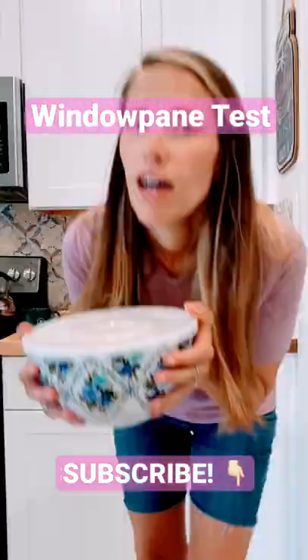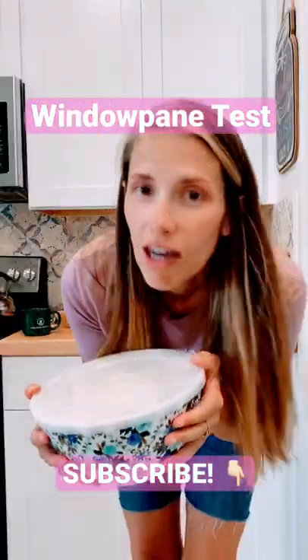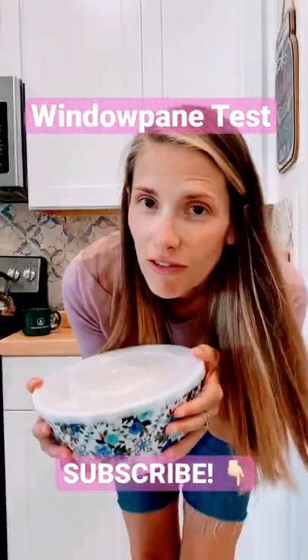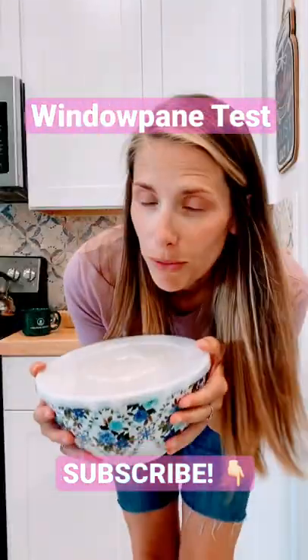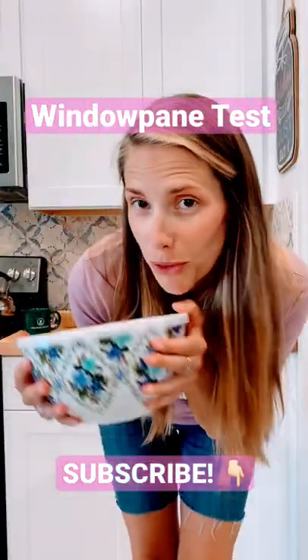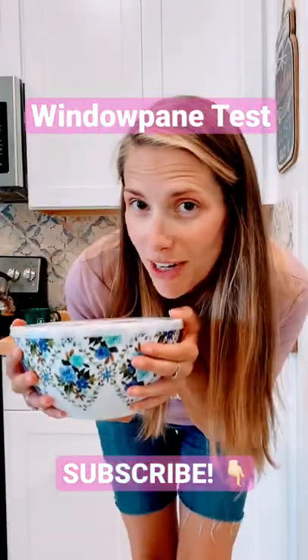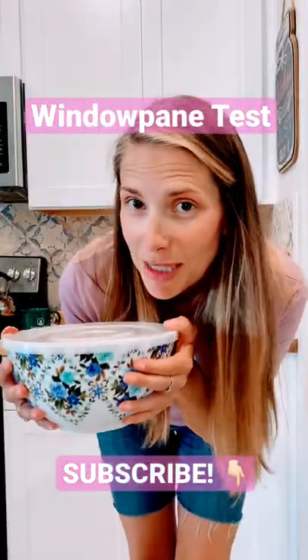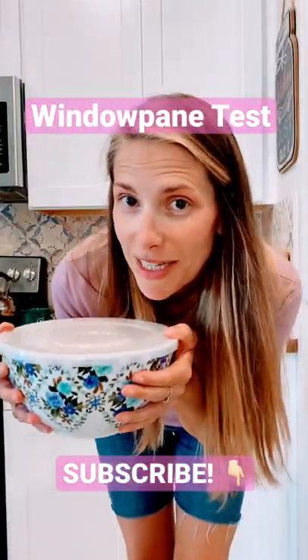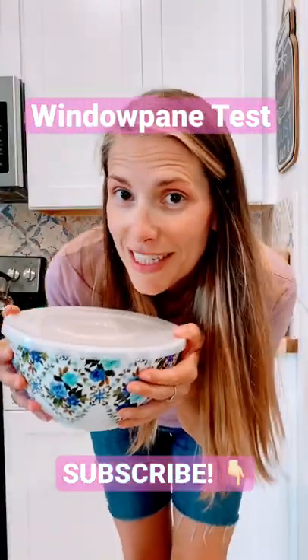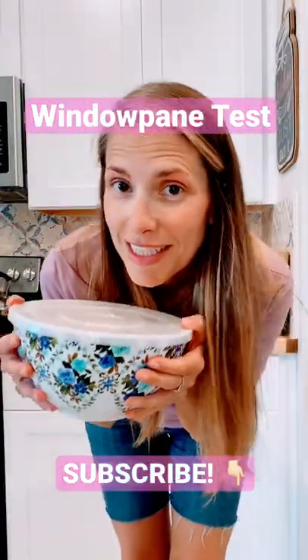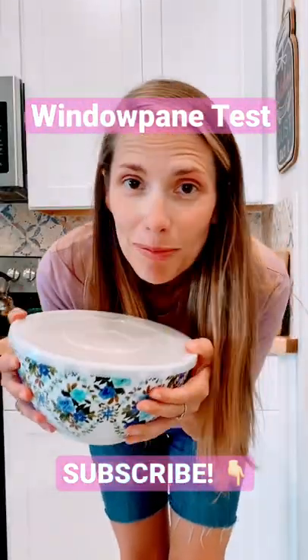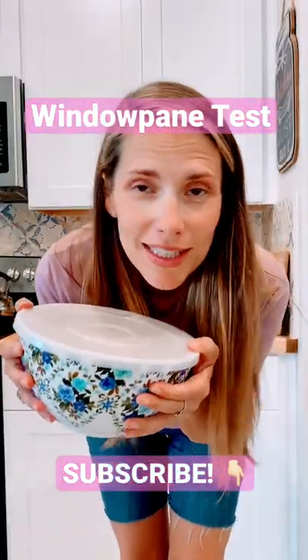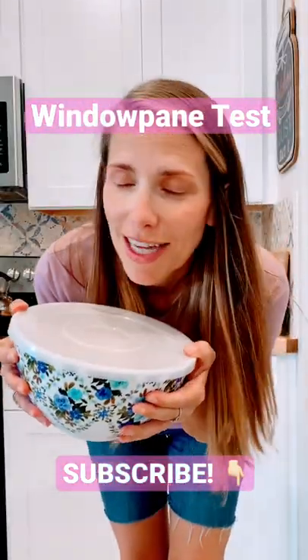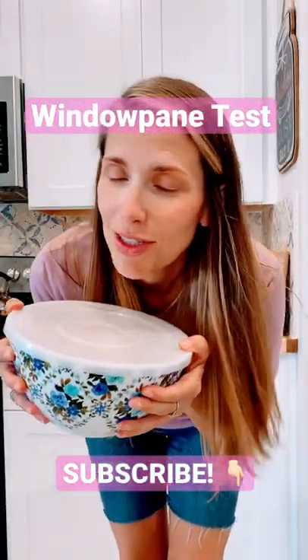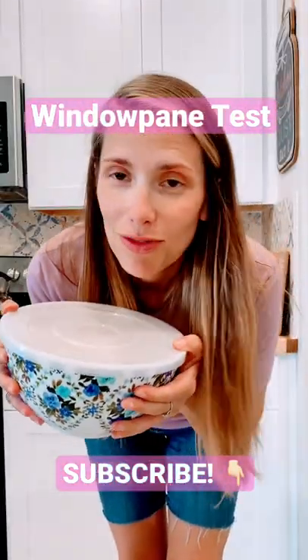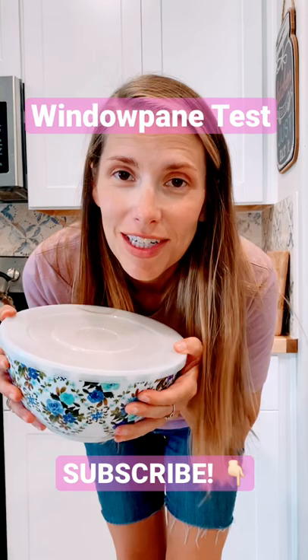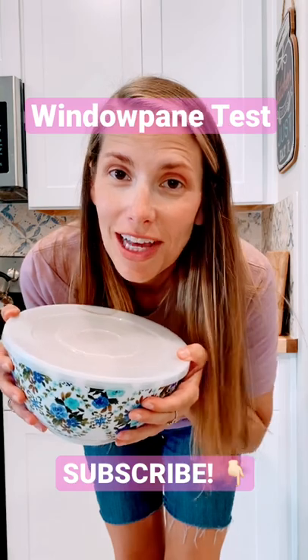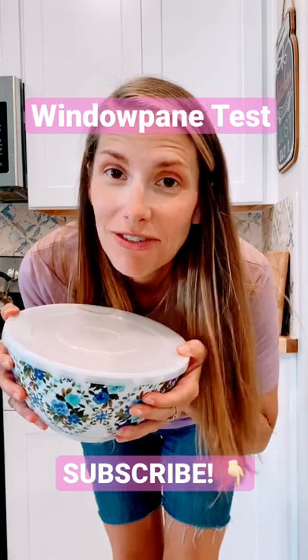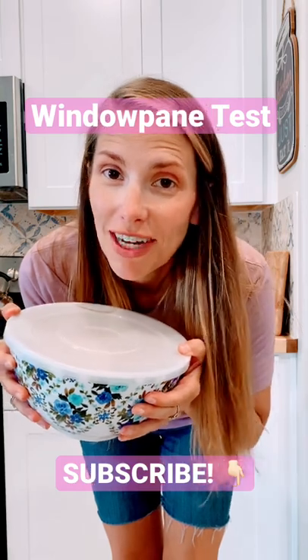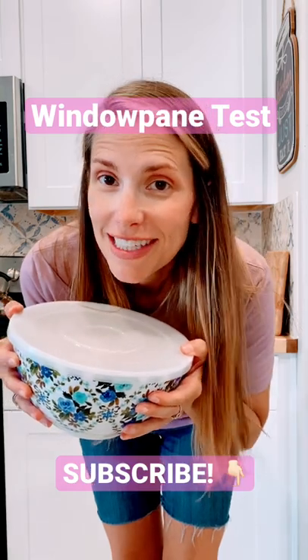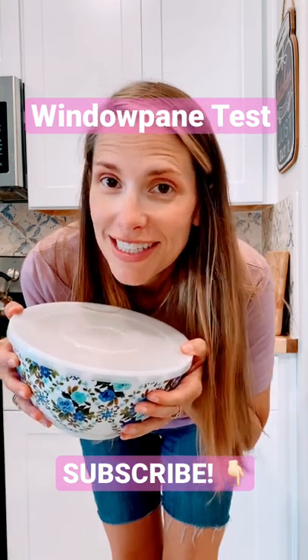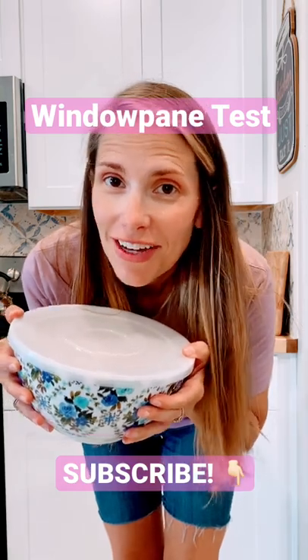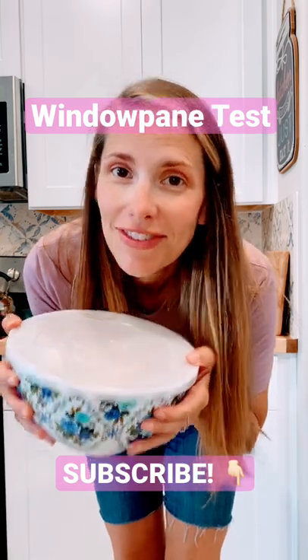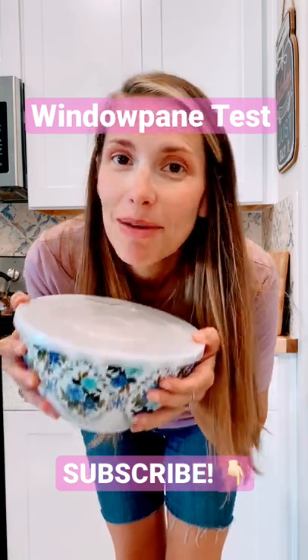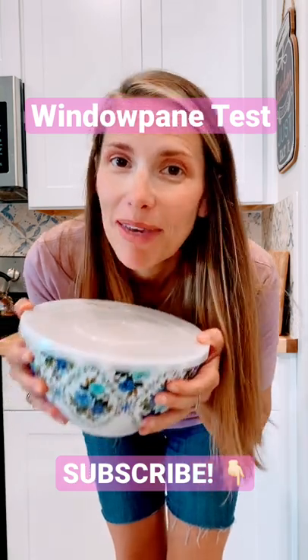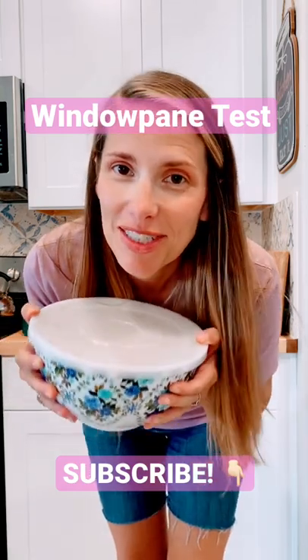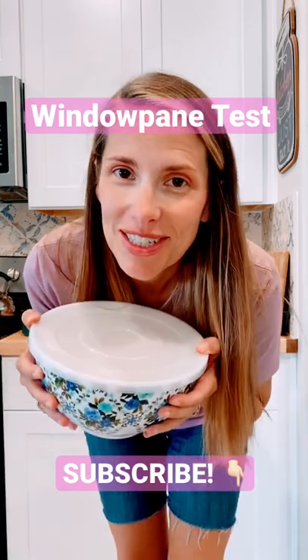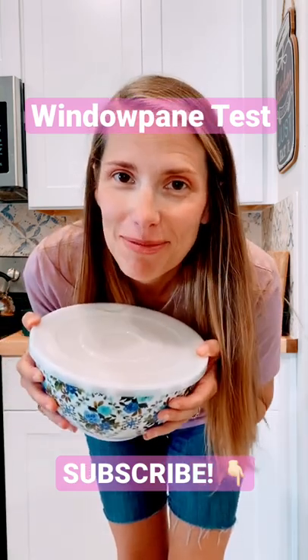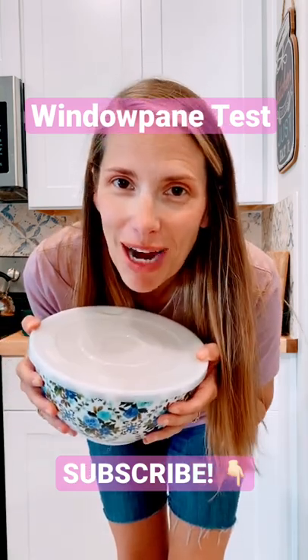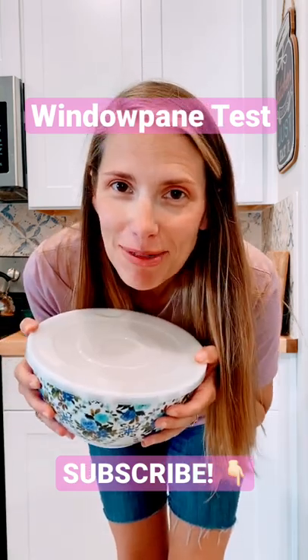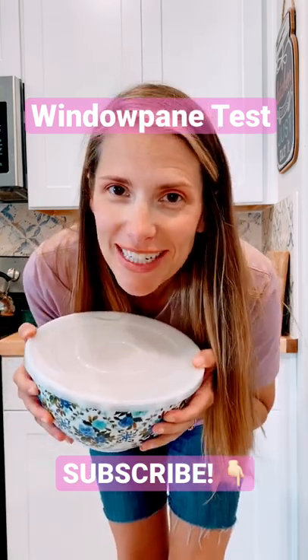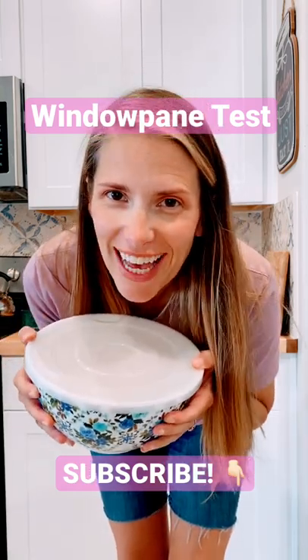For more recipes and tips and just real life fun stuff make sure you subscribe to my channel.